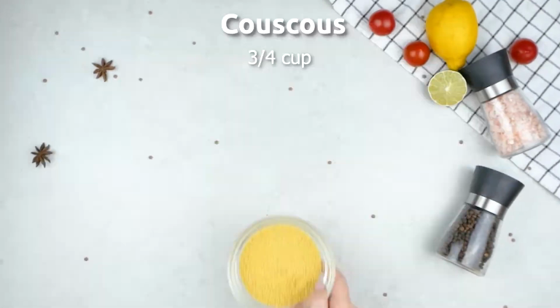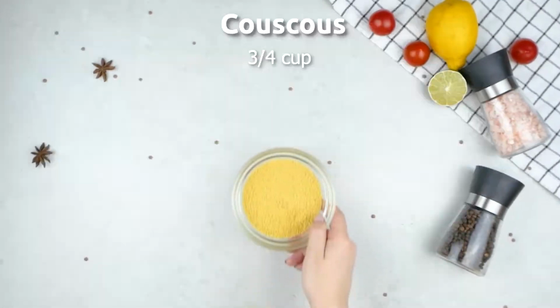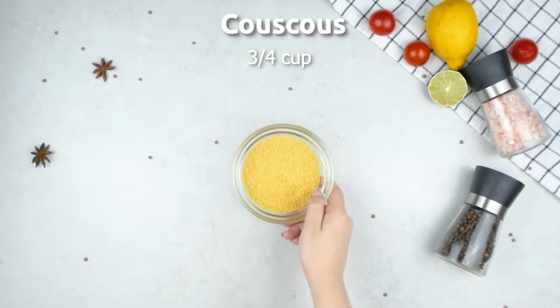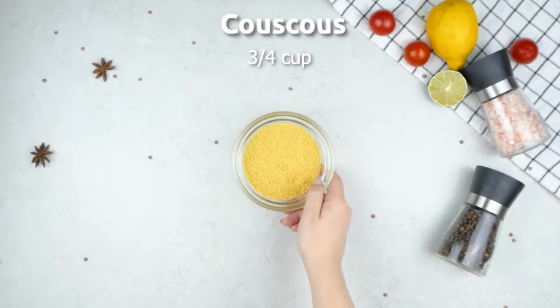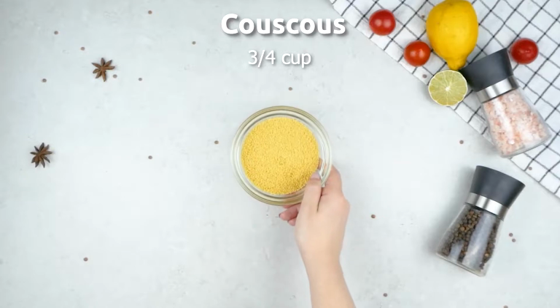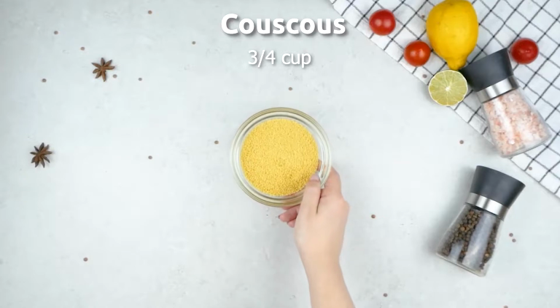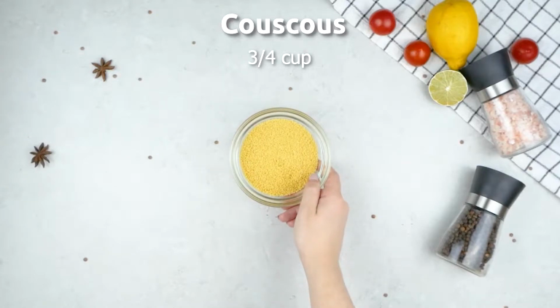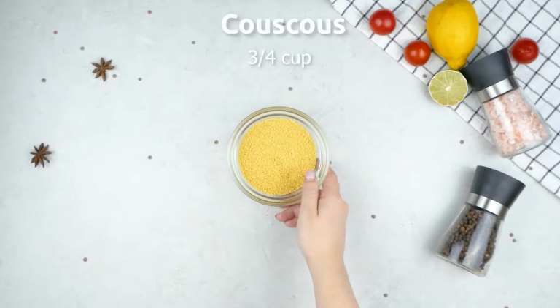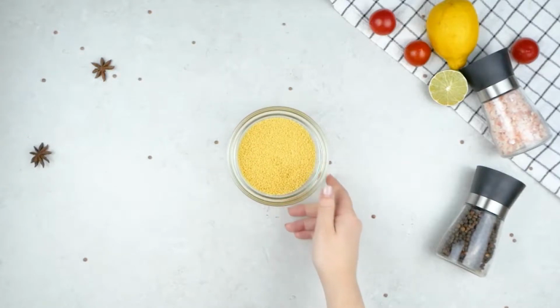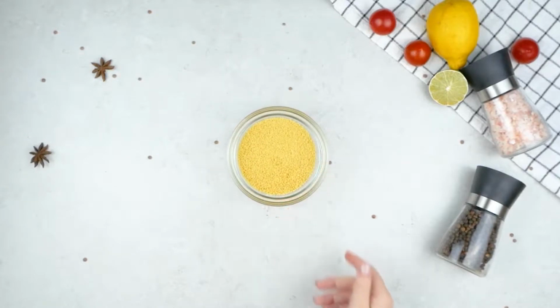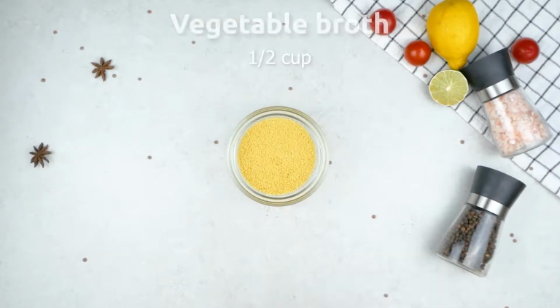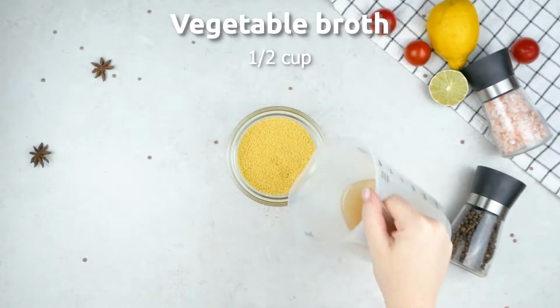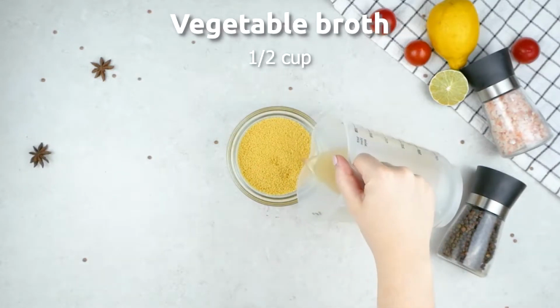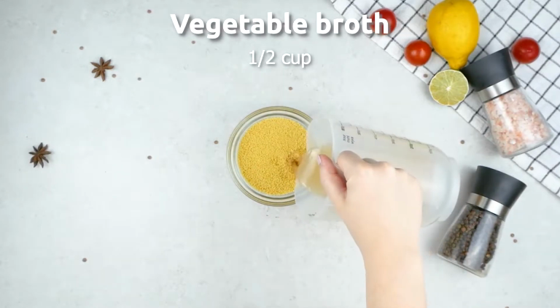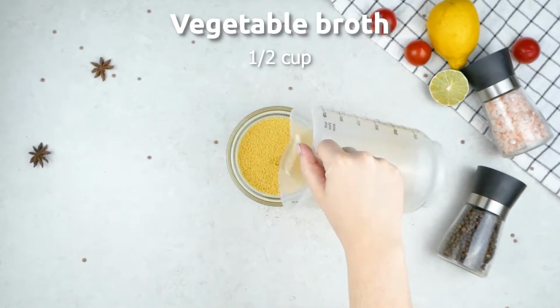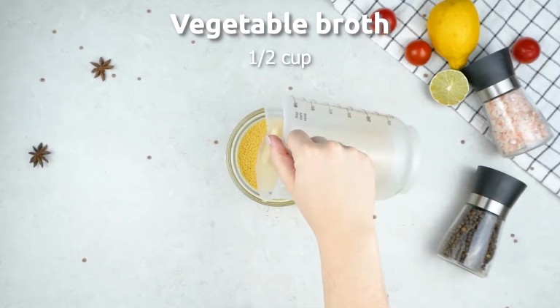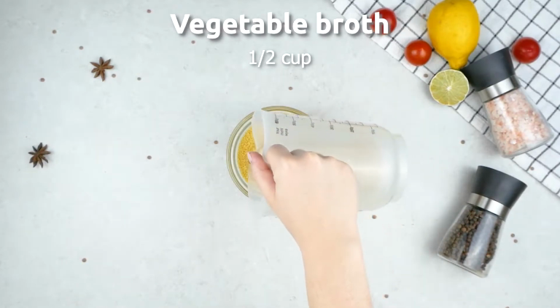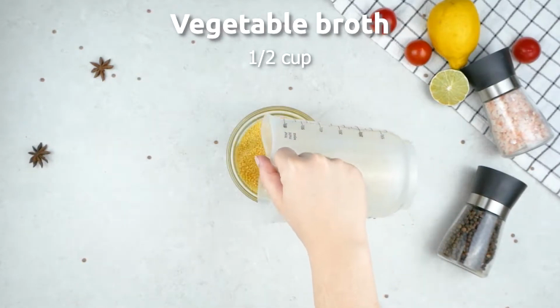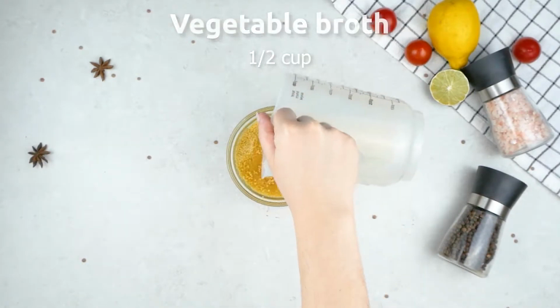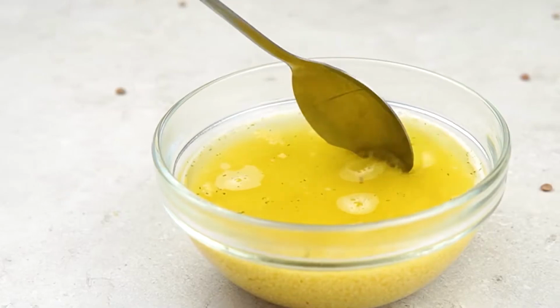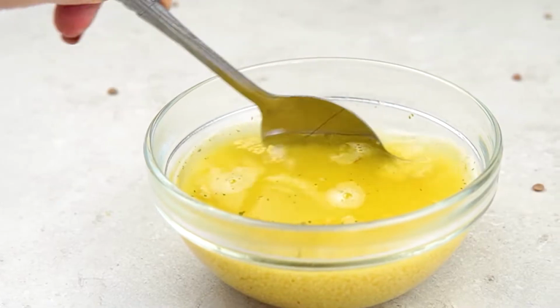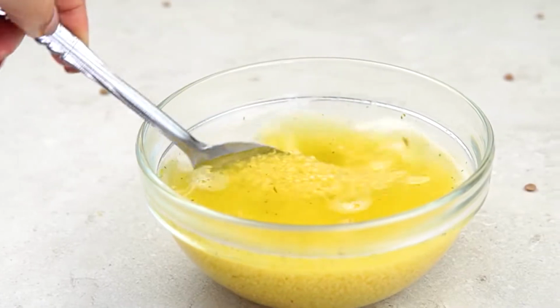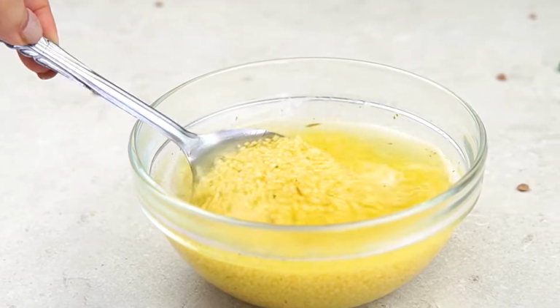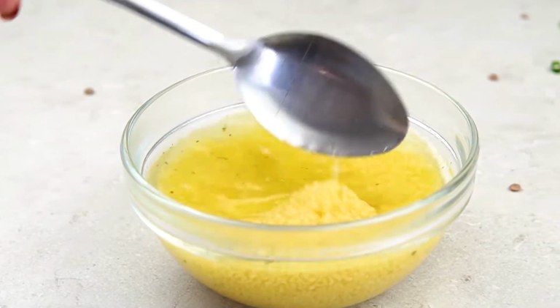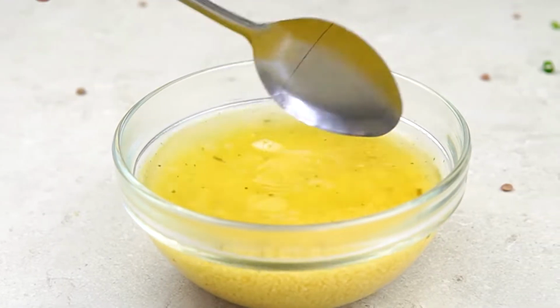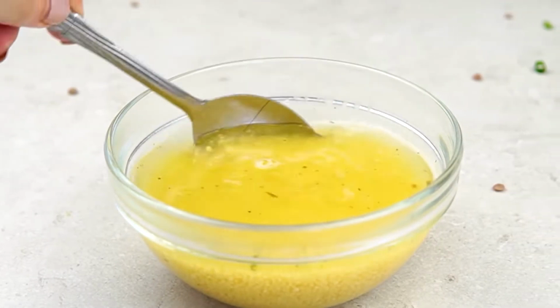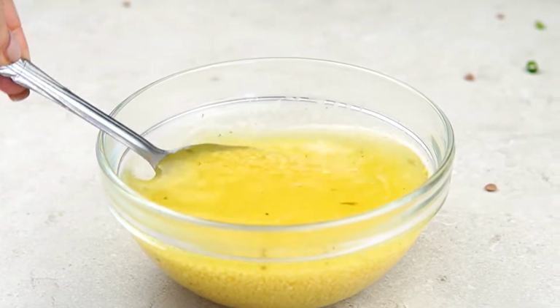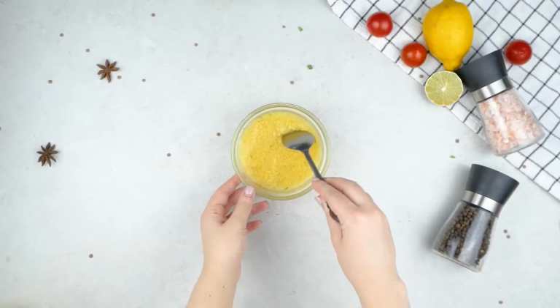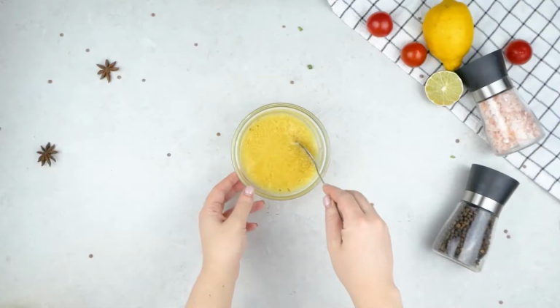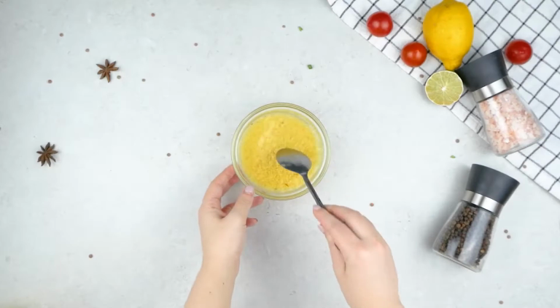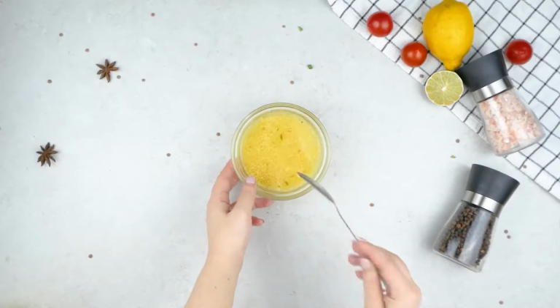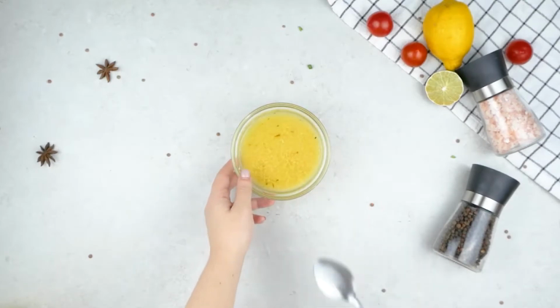Put some couscous in a bowl and then add vegetable broth to it. Give it a stir then set it on the side to rest.